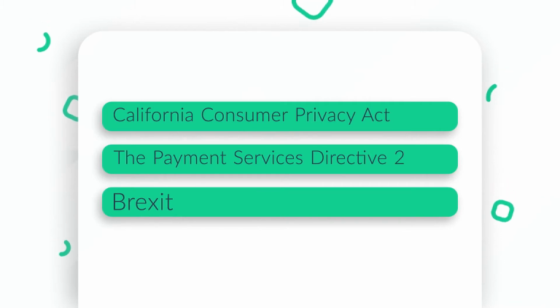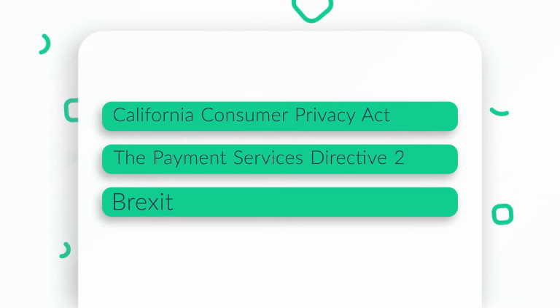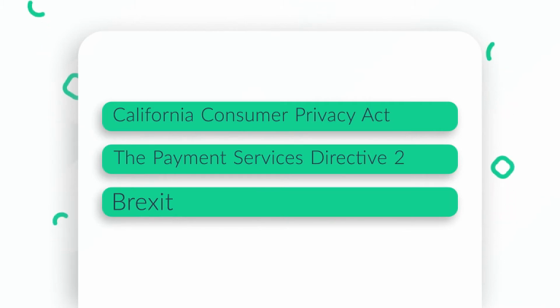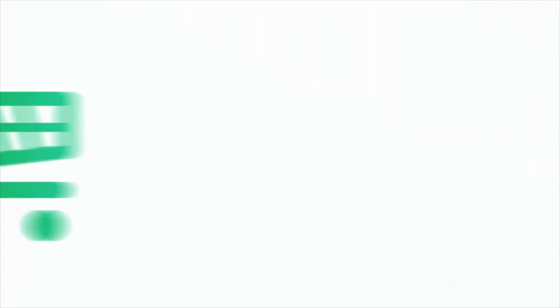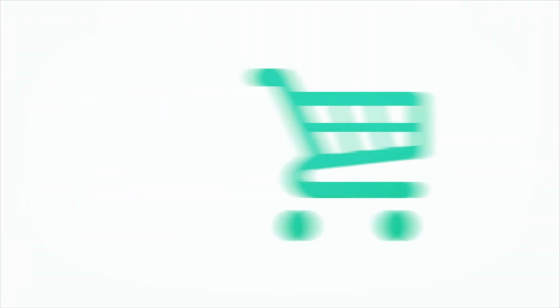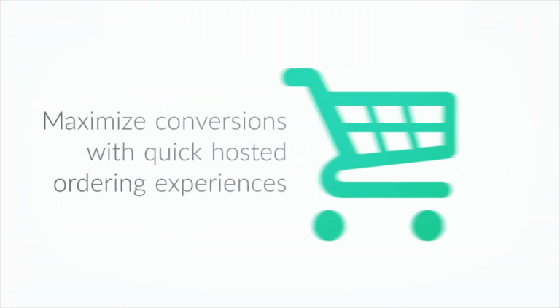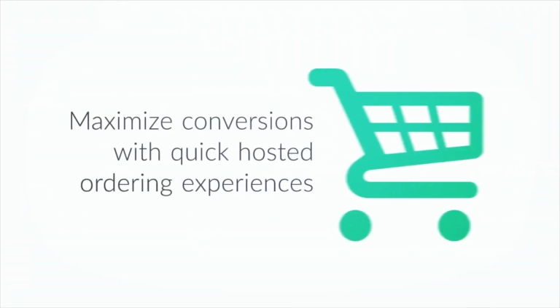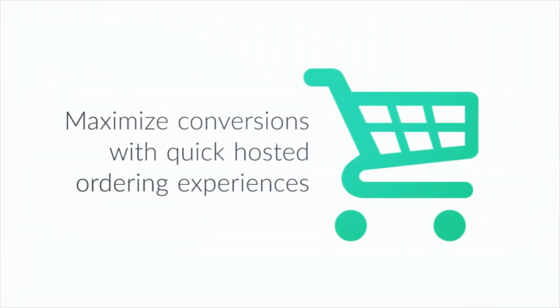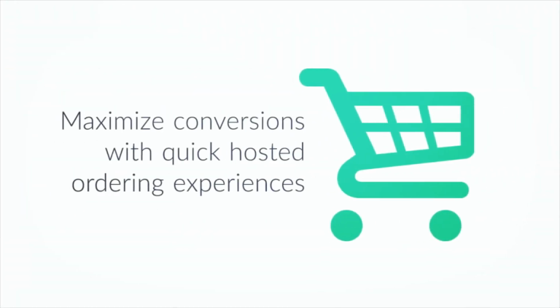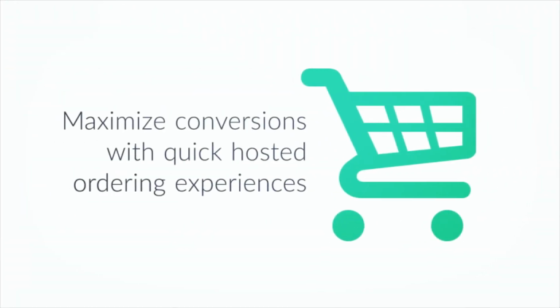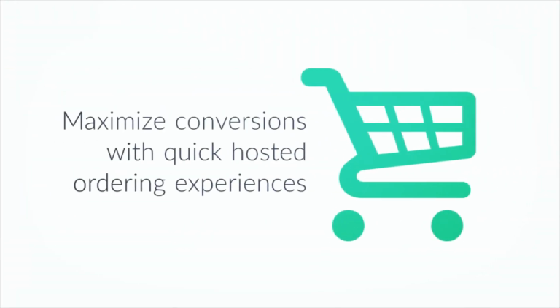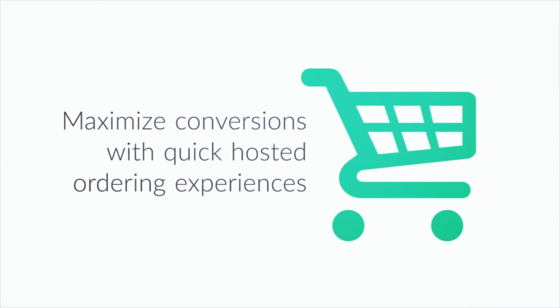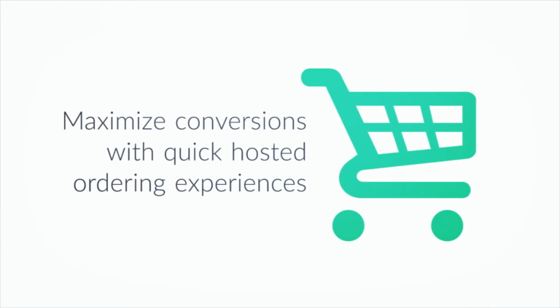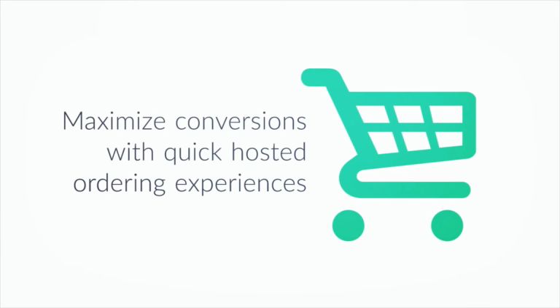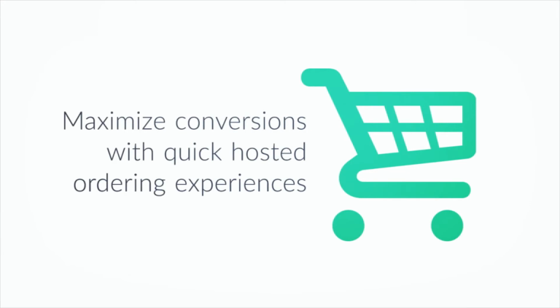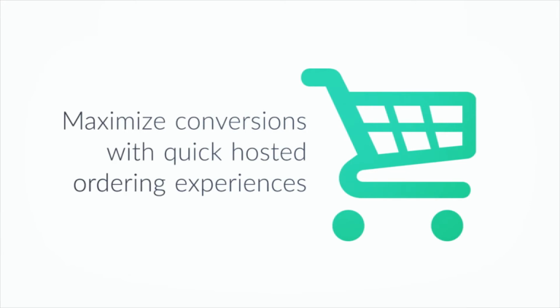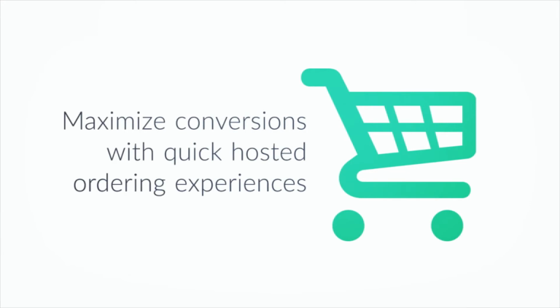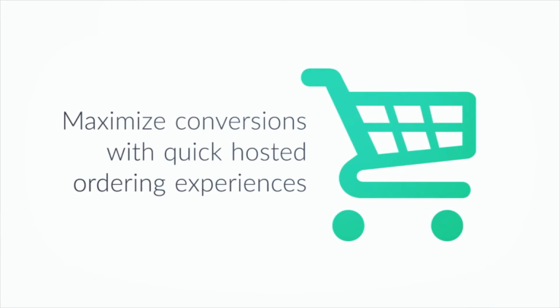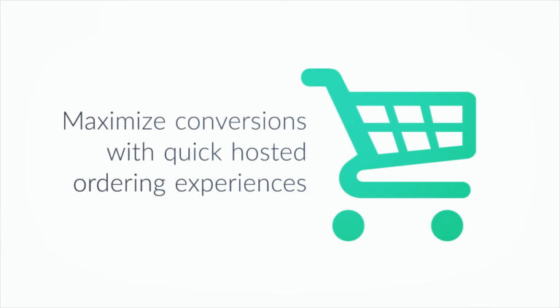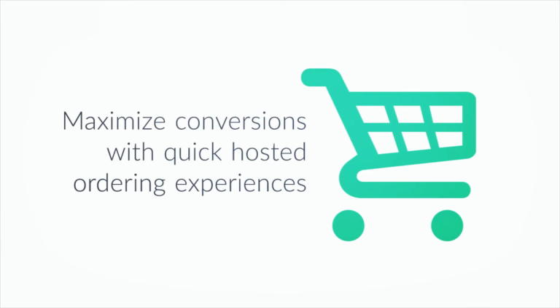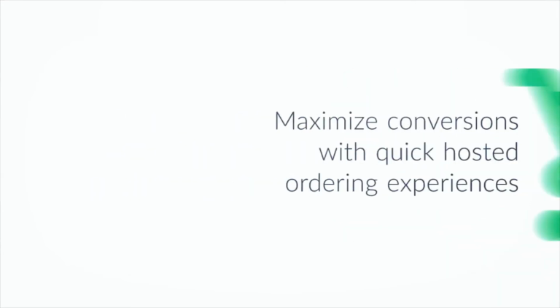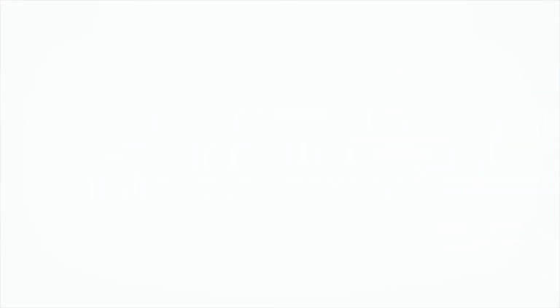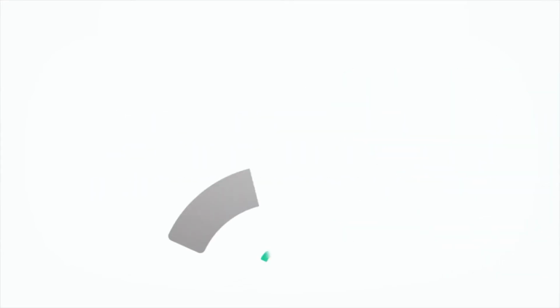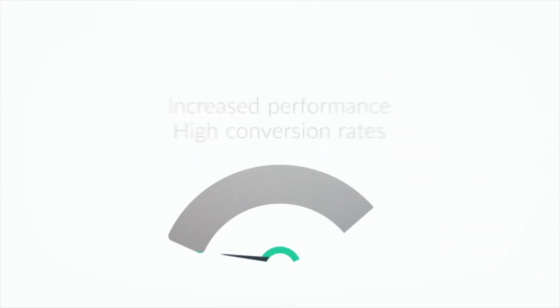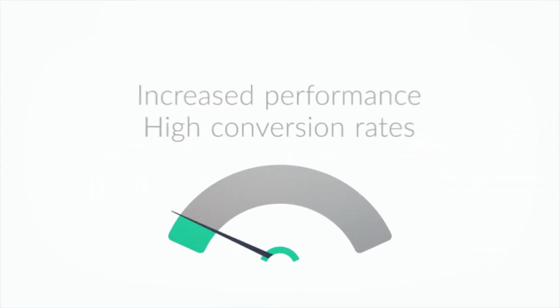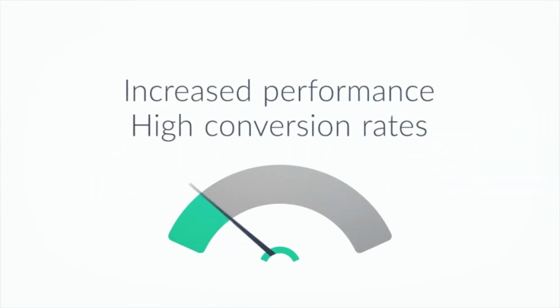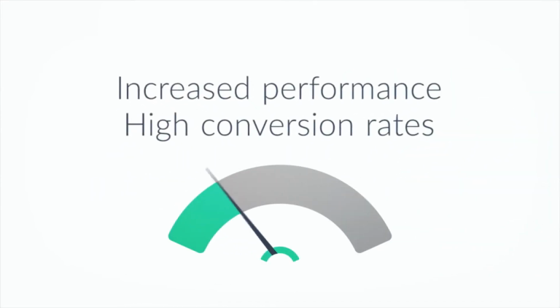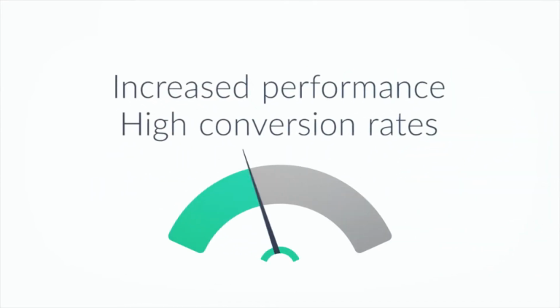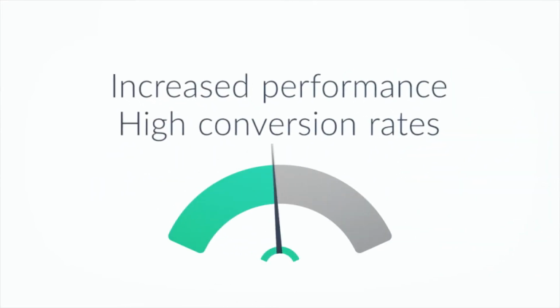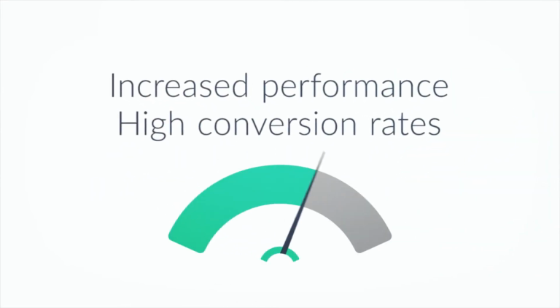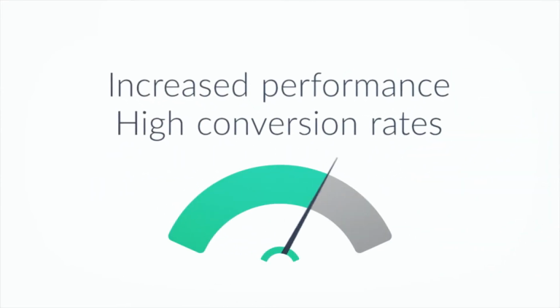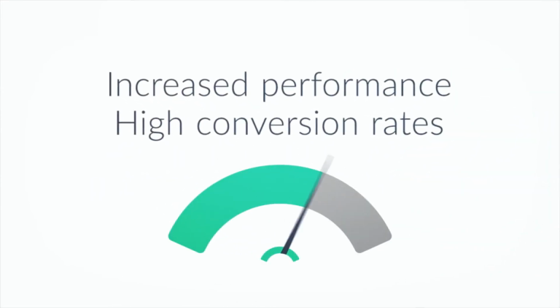In addition, all merchants now benefit from an optimized inline cart that ensures increased performance and higher conversion rates.